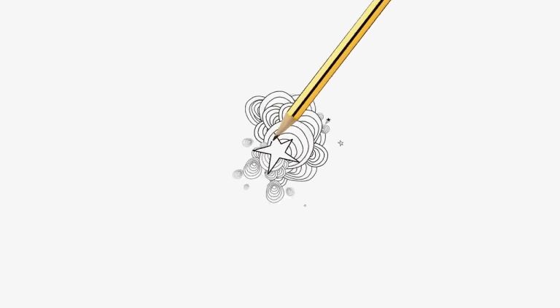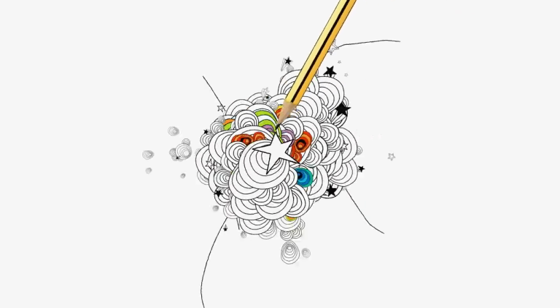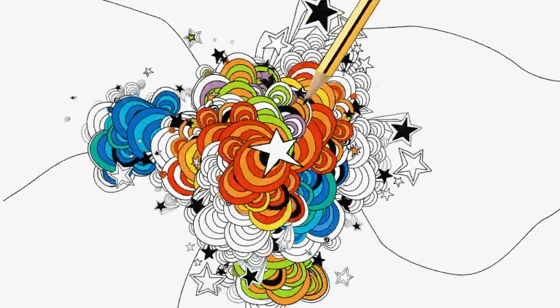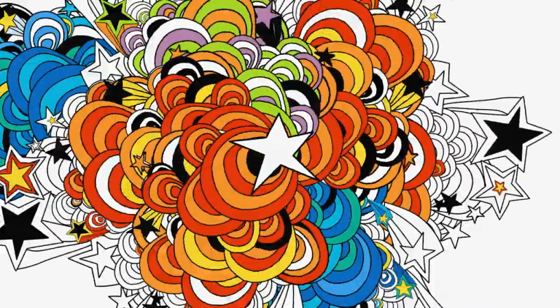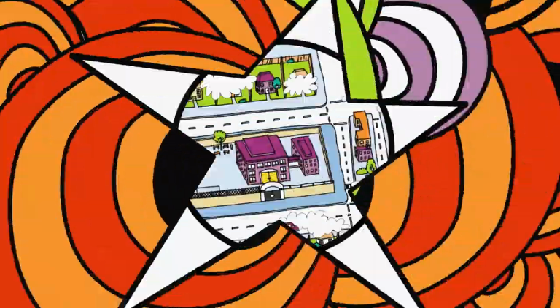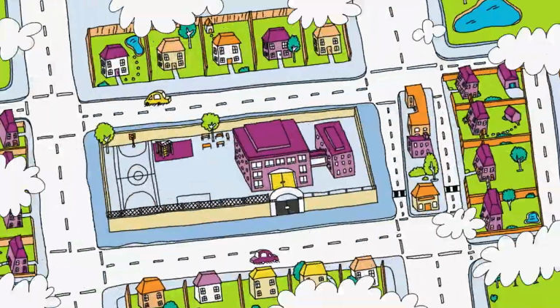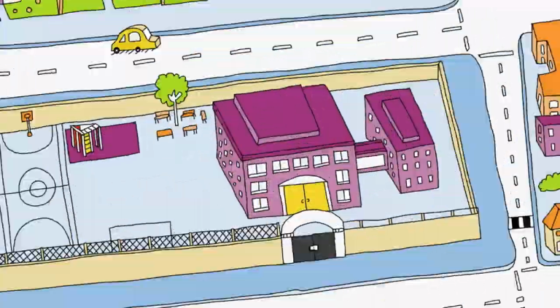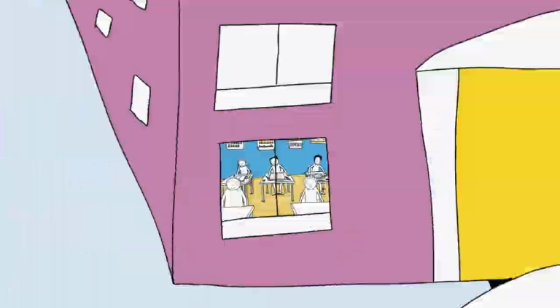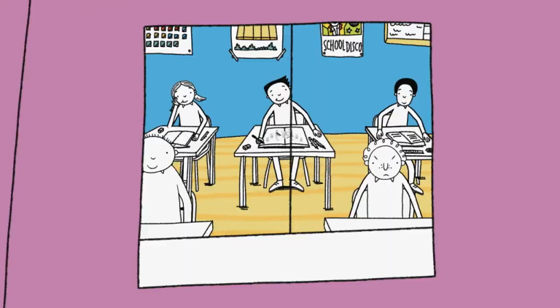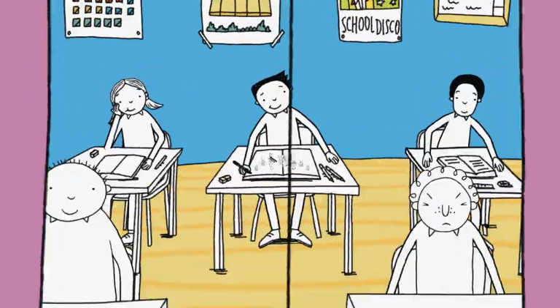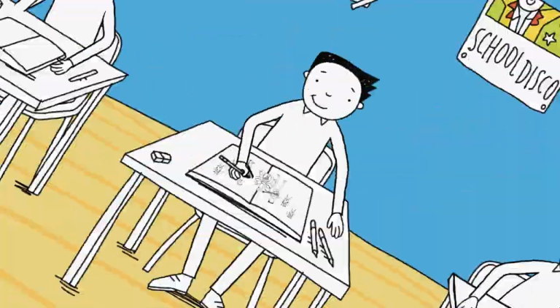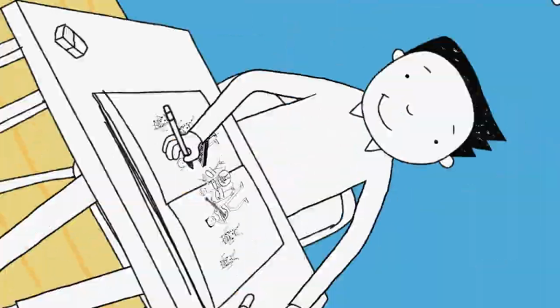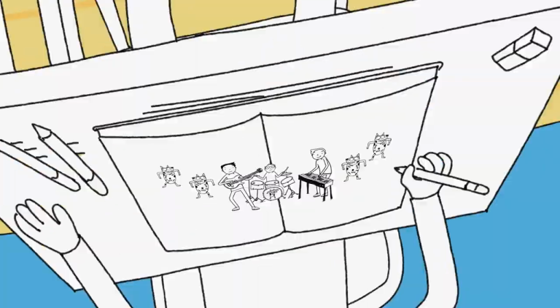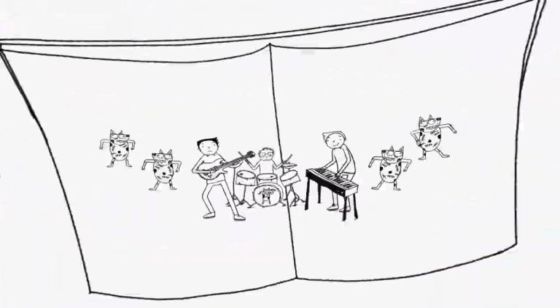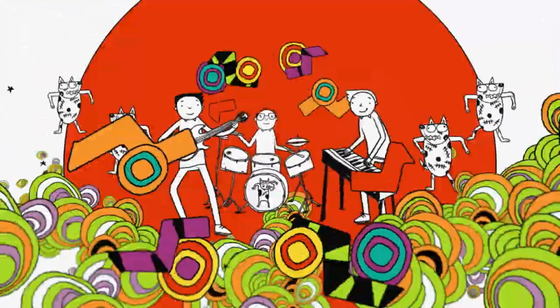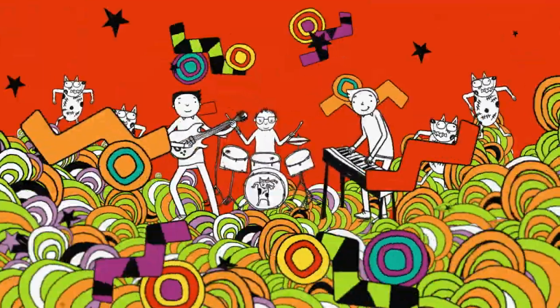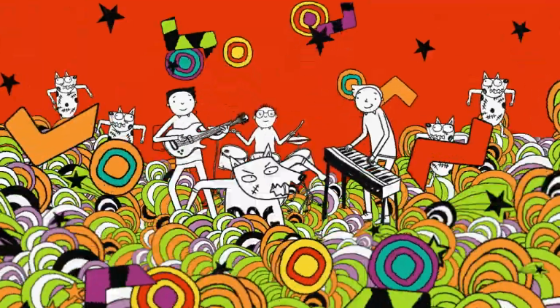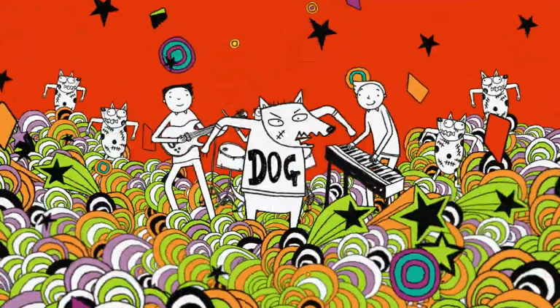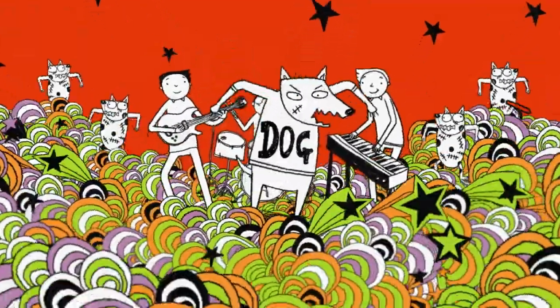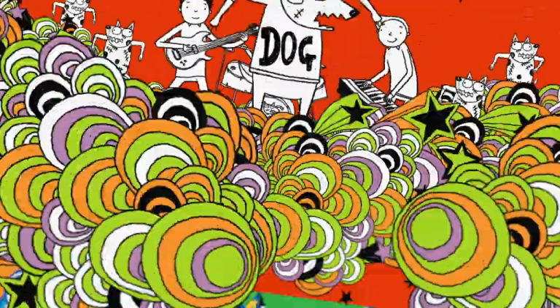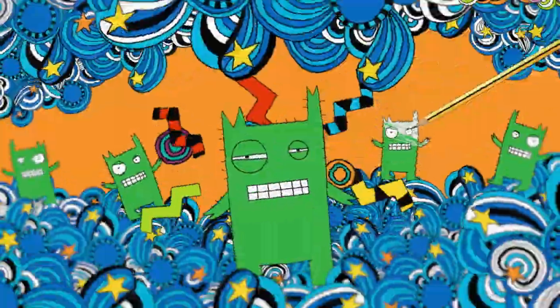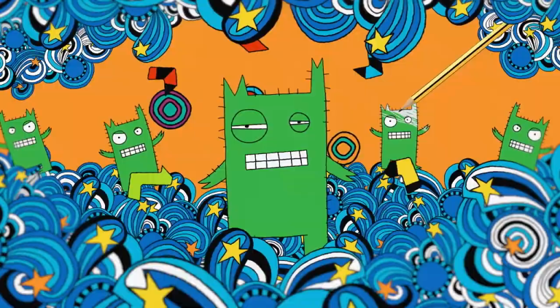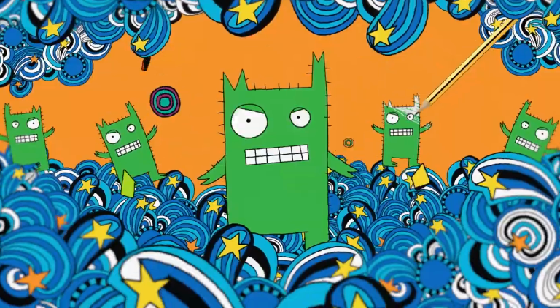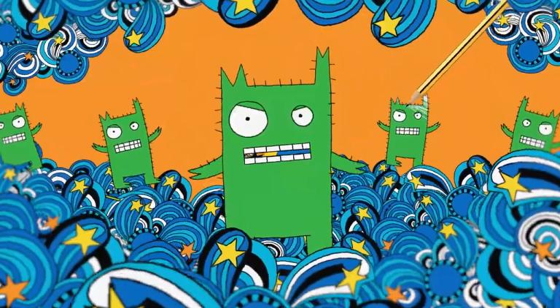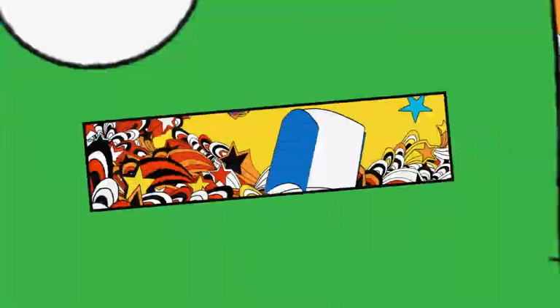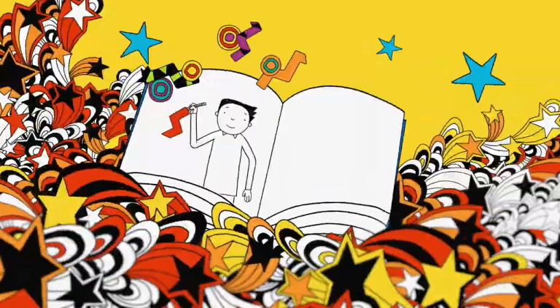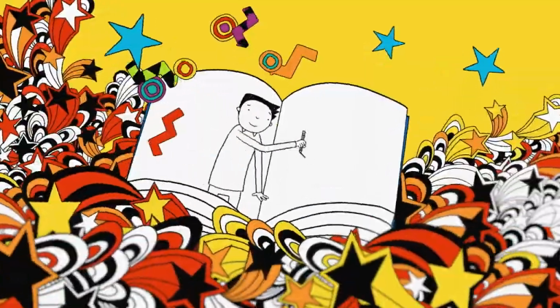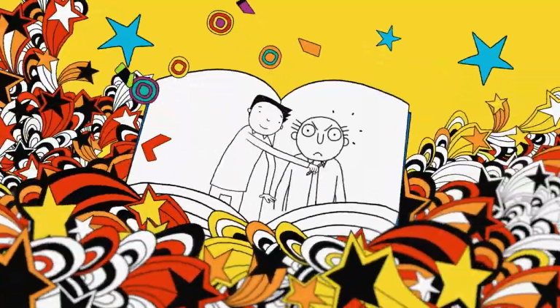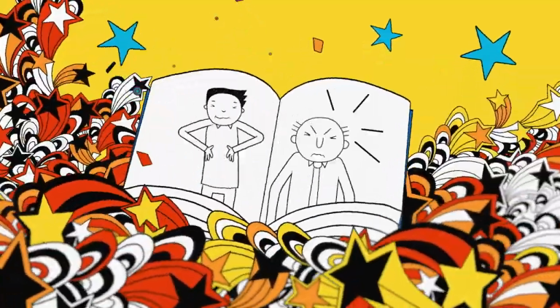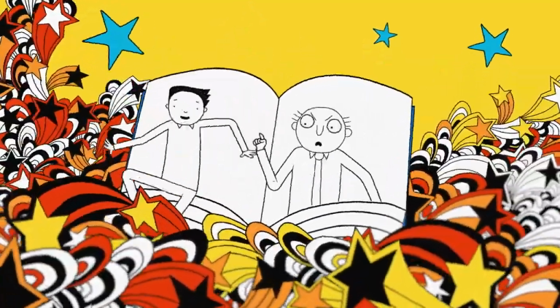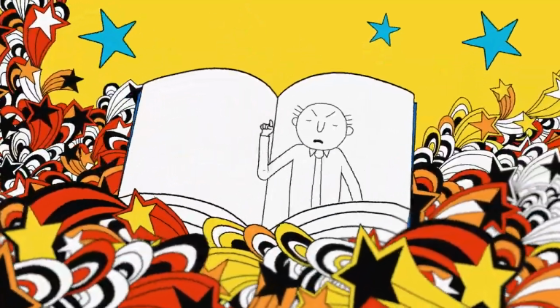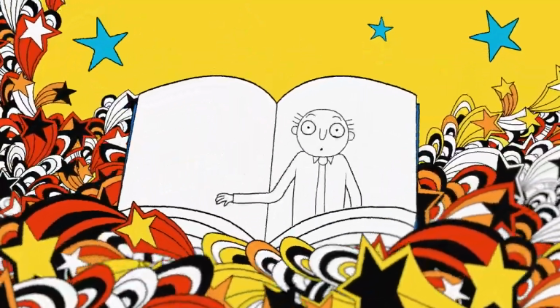Make it, sing it, draw it, say it. This is how dog zombies play it. Doodle monster, furry creature, draw a picture of my teacher.